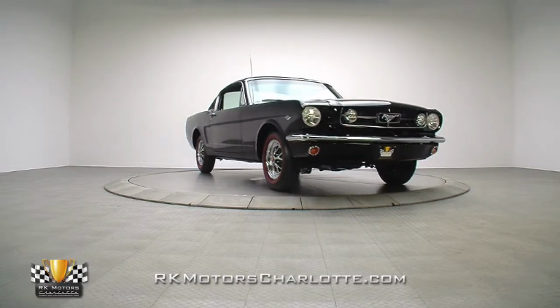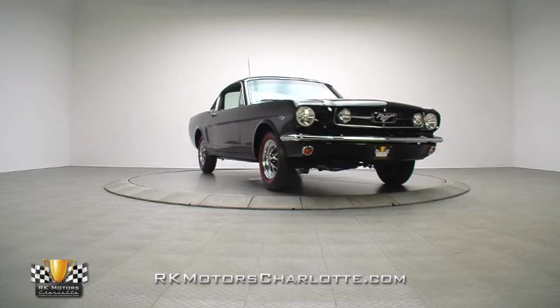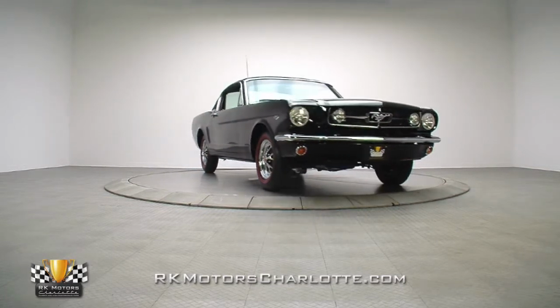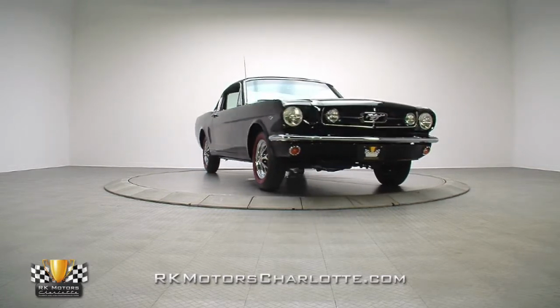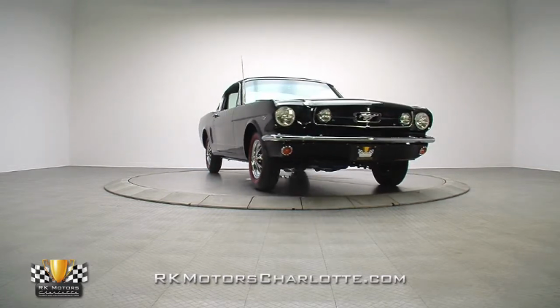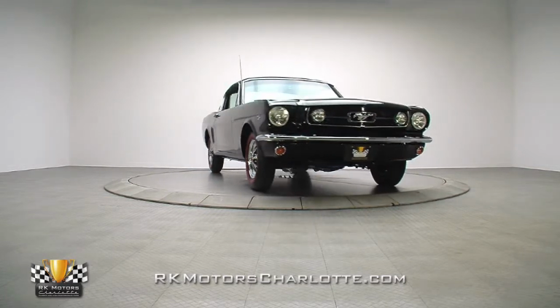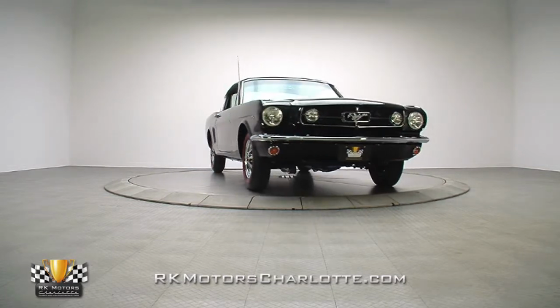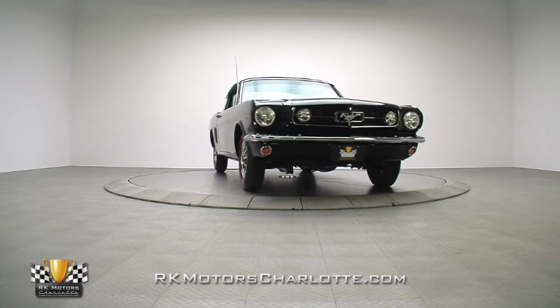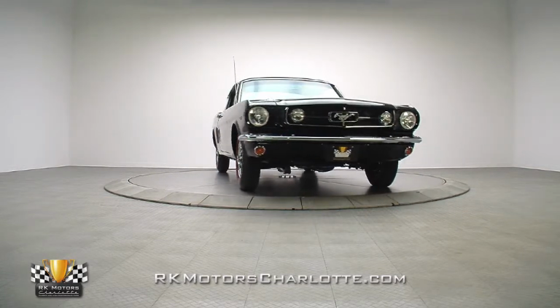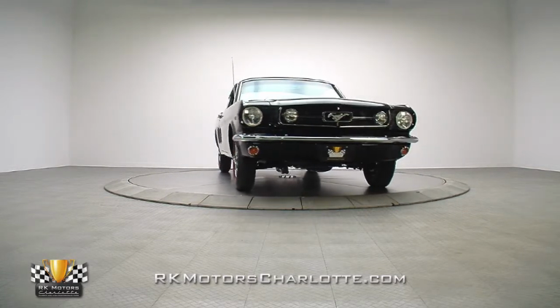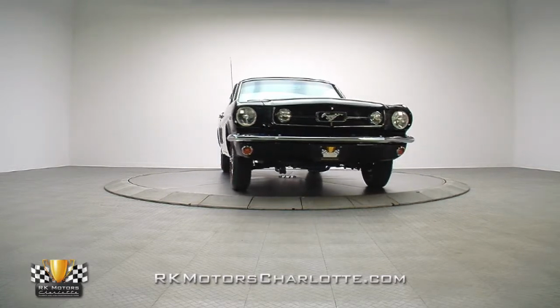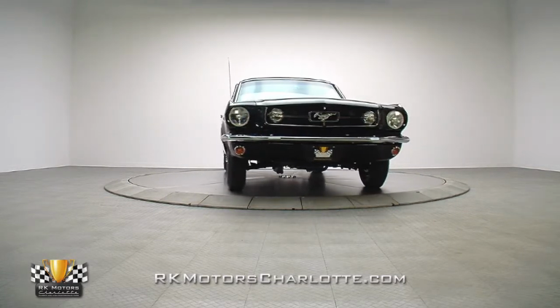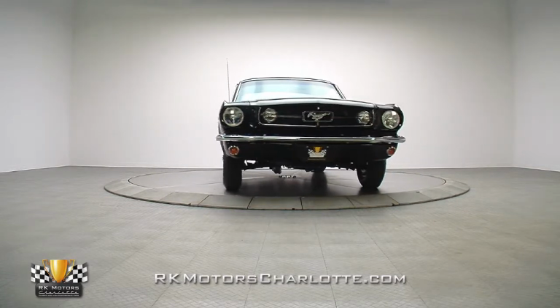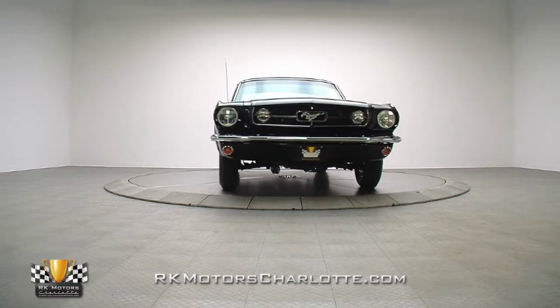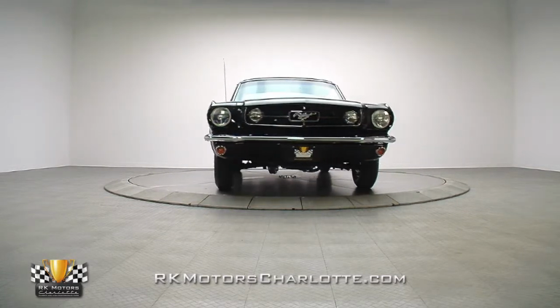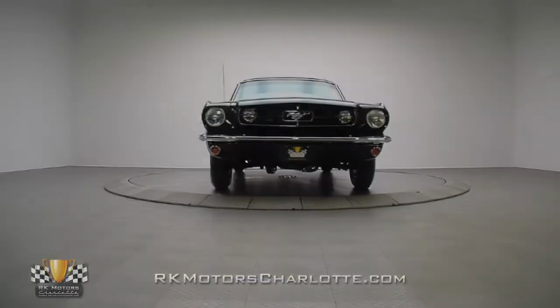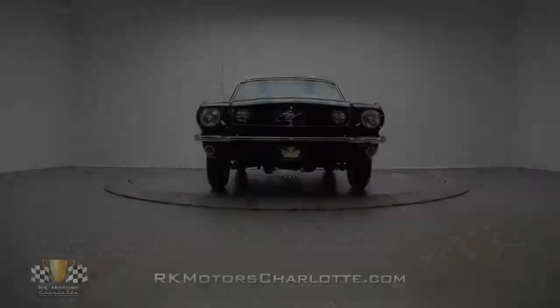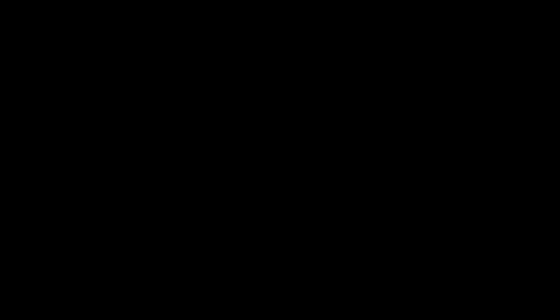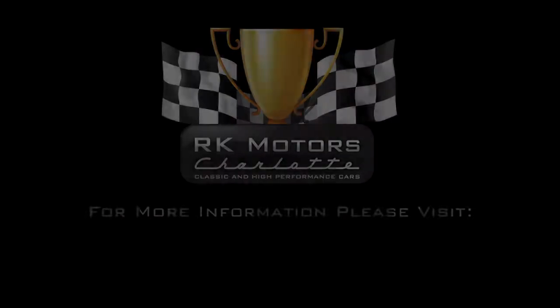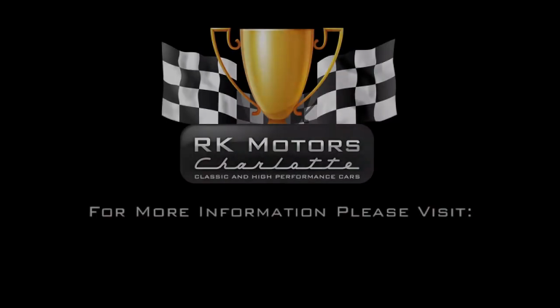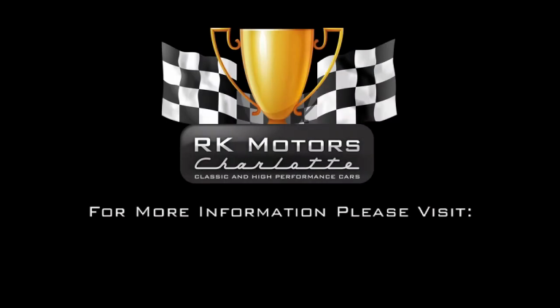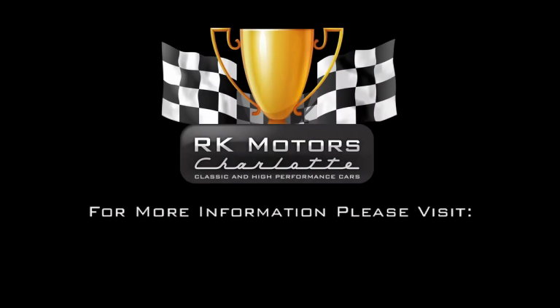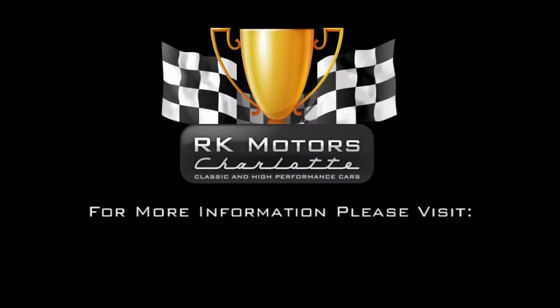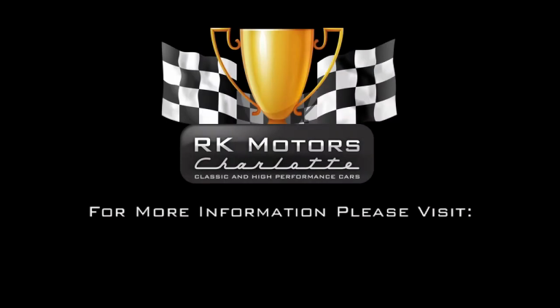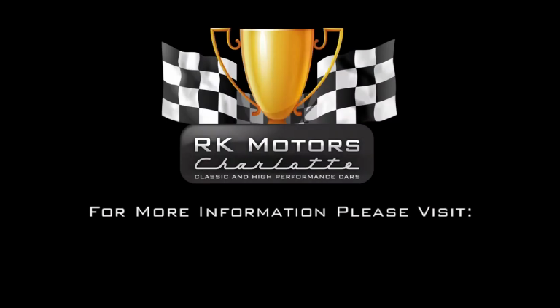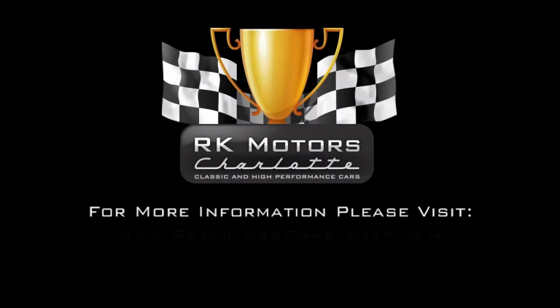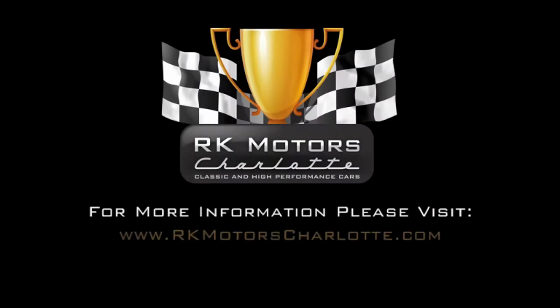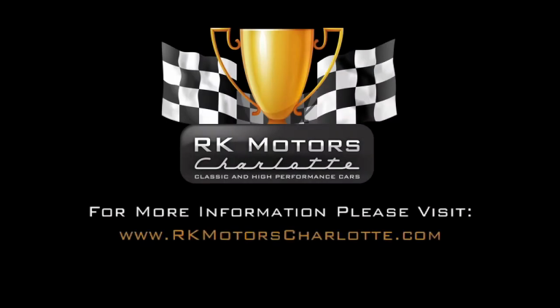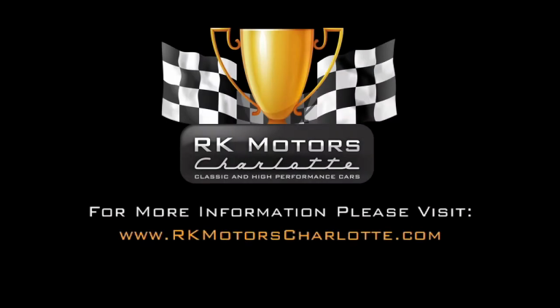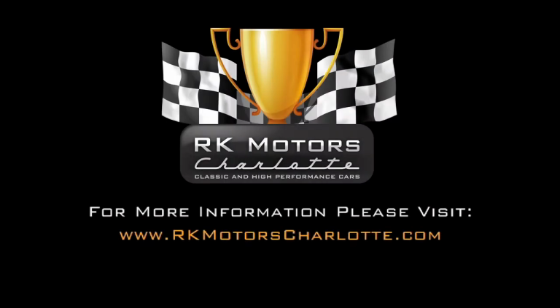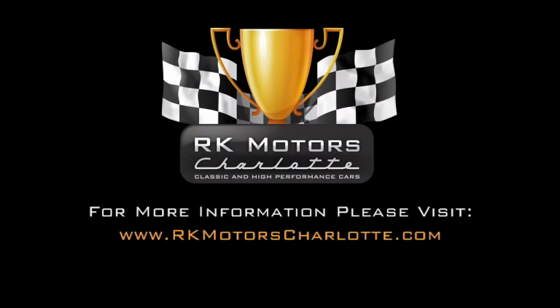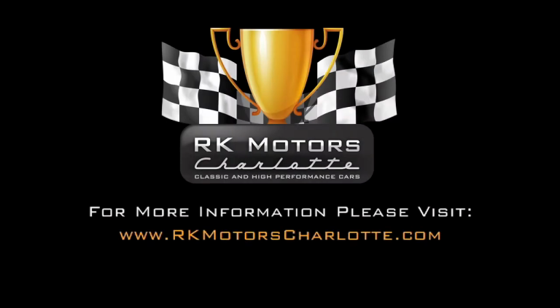For more information, call, click, or visit RKMotorCharlotte.com.